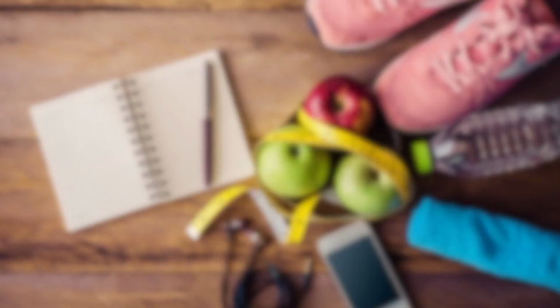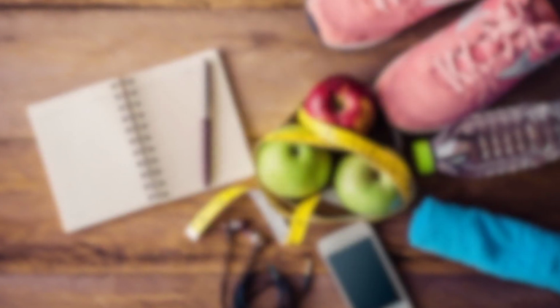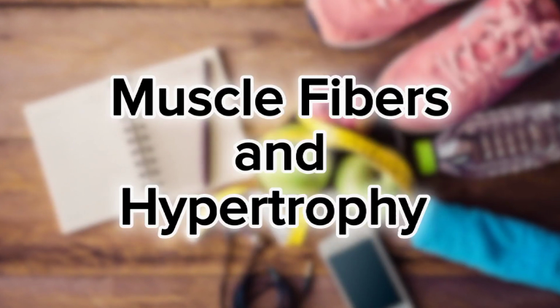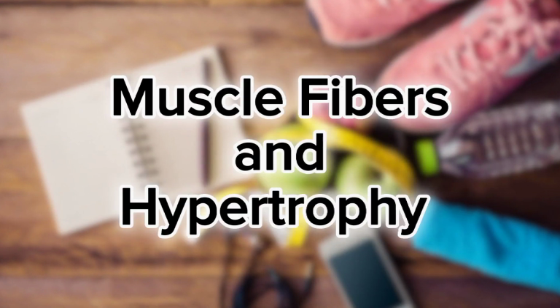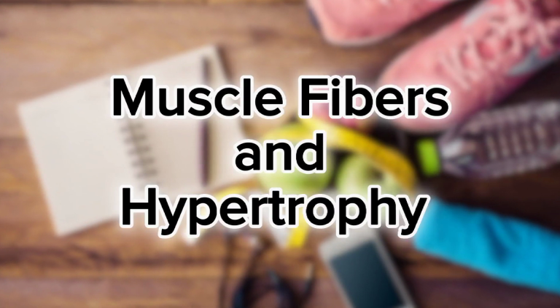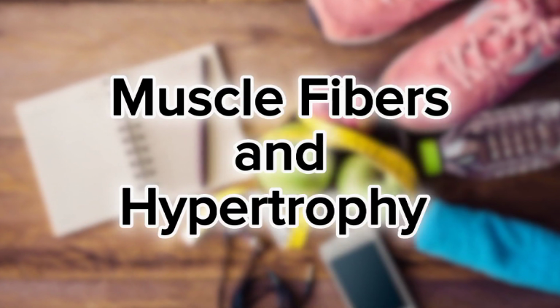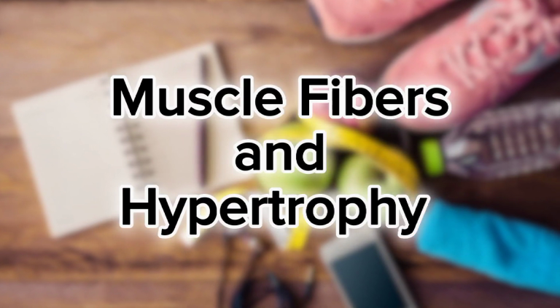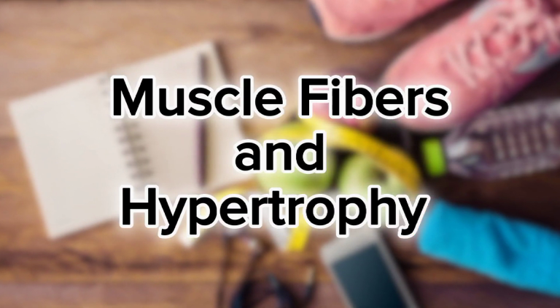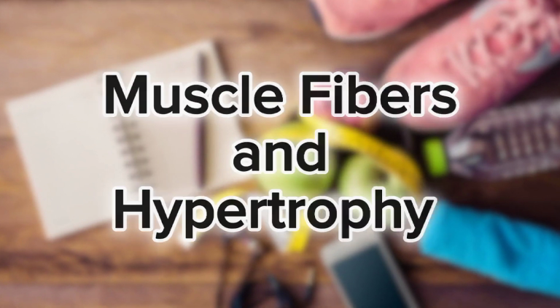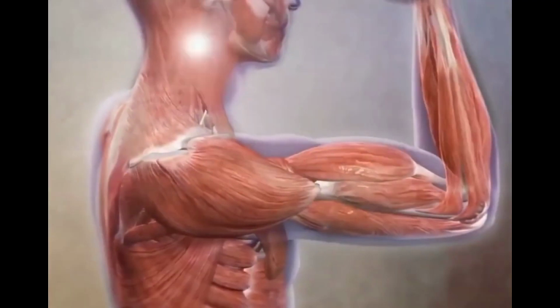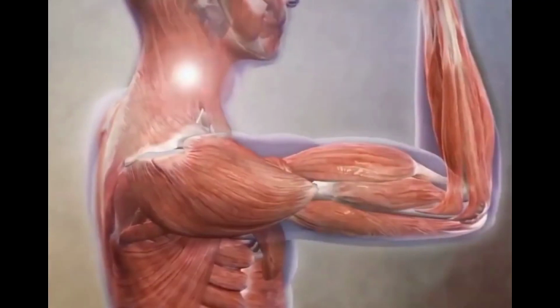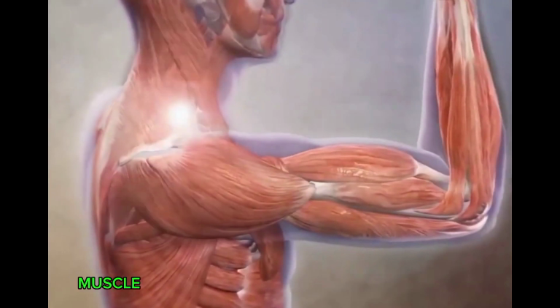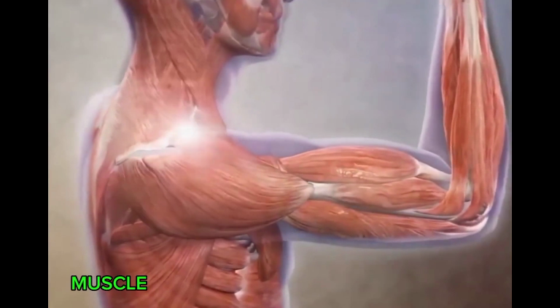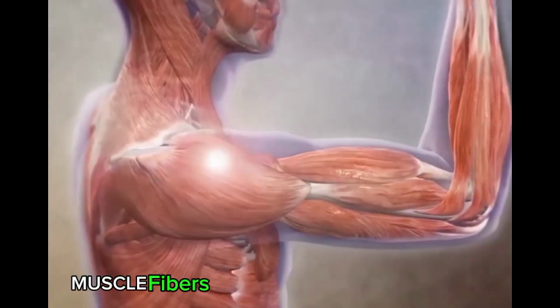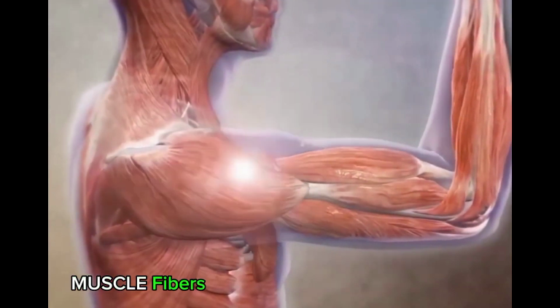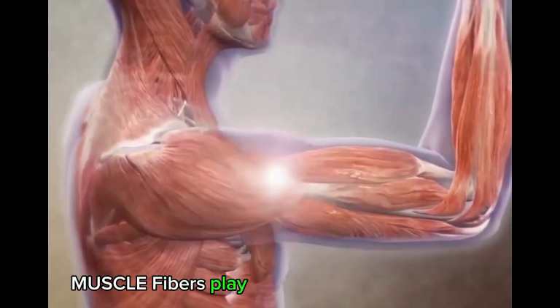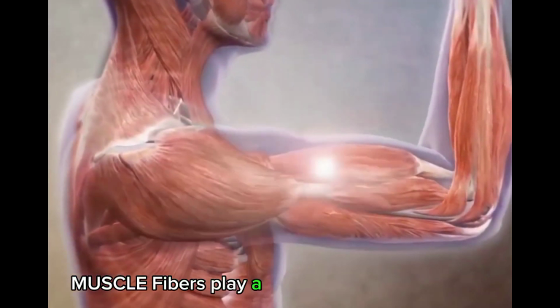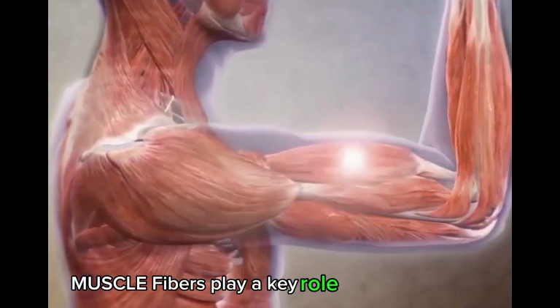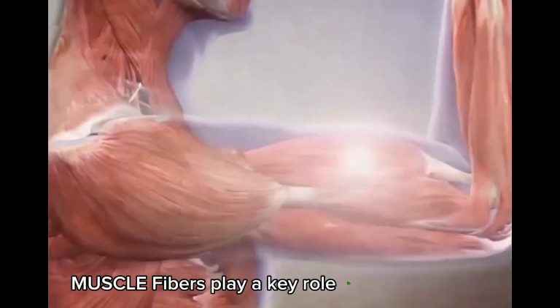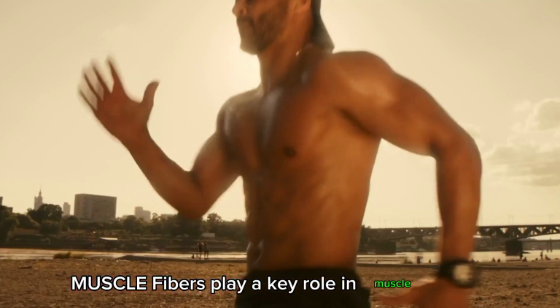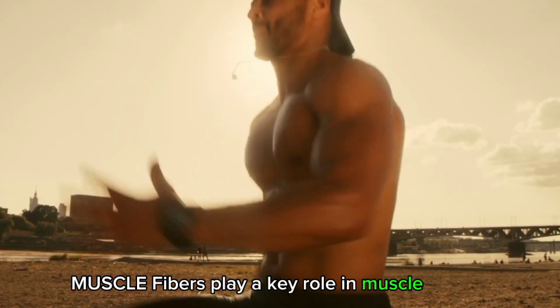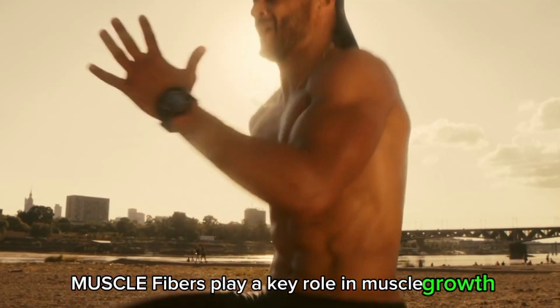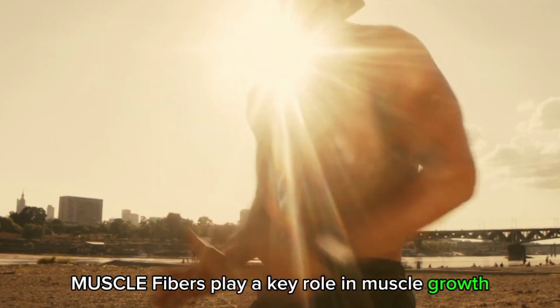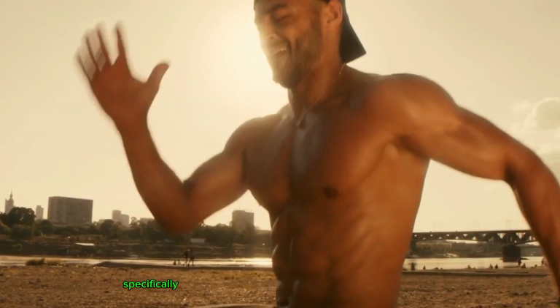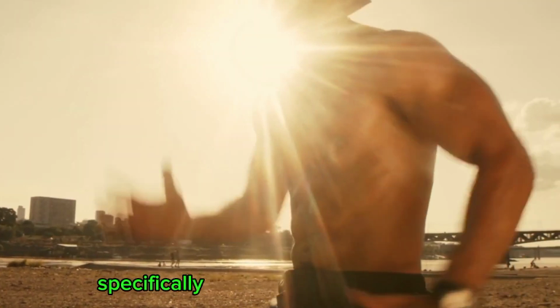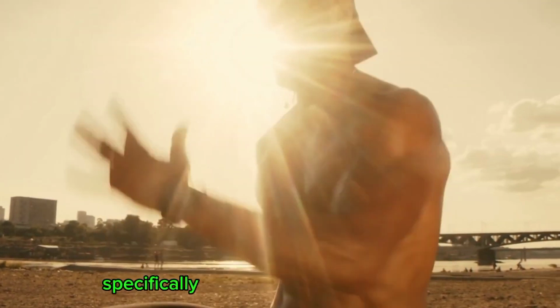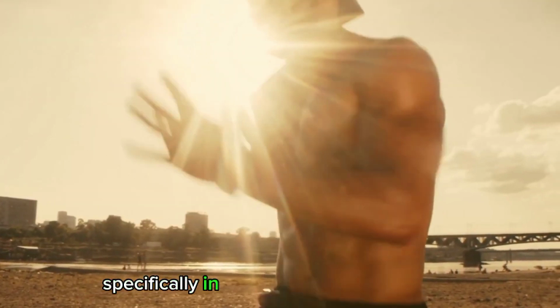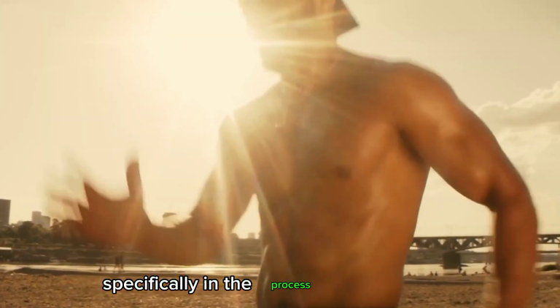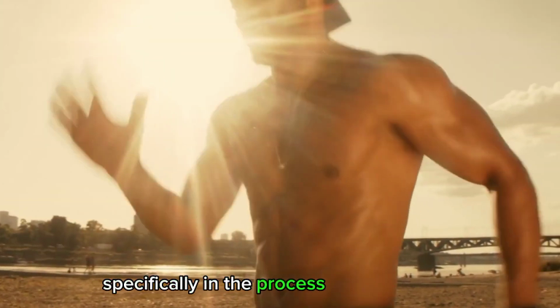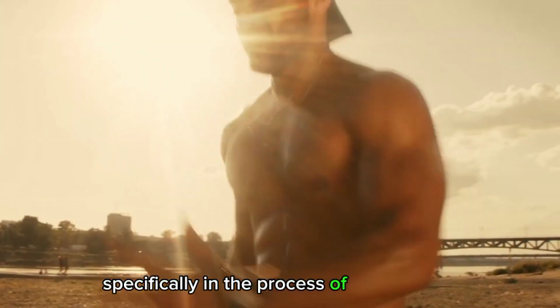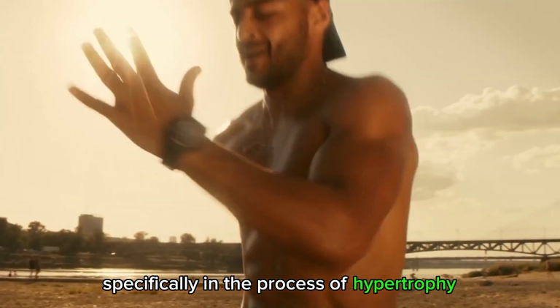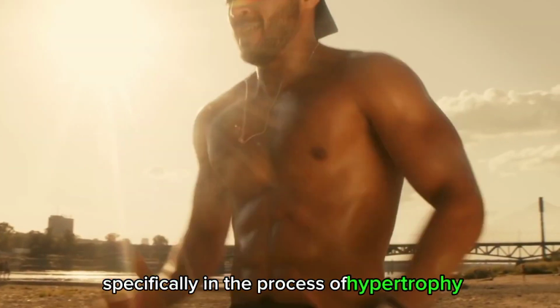Muscle fibers and hypertrophy. Muscle fibers play a key role in muscle growth, specifically in the process of hypertrophy.